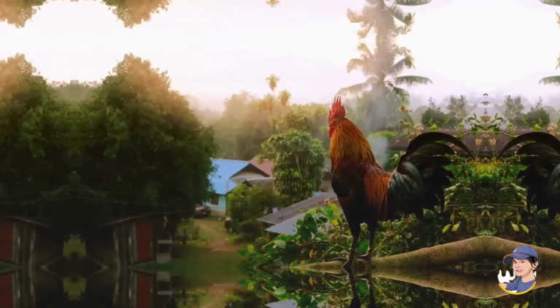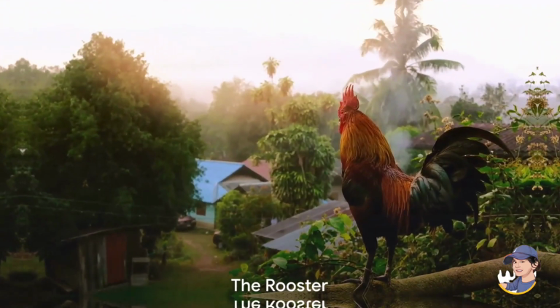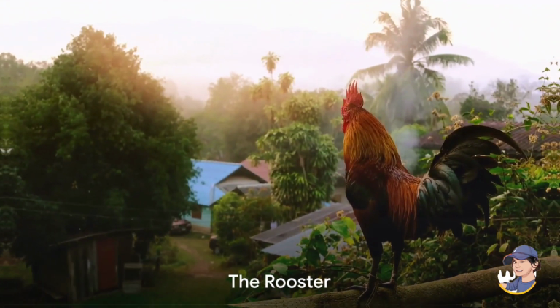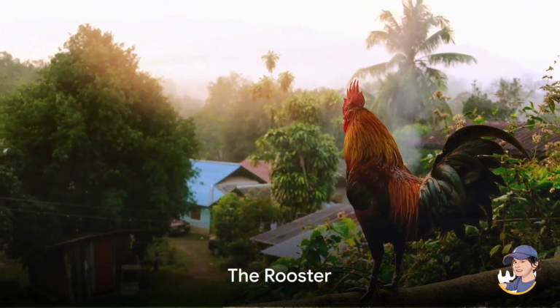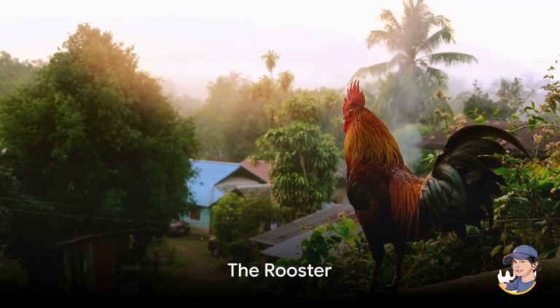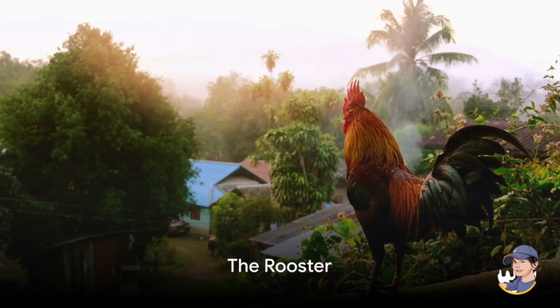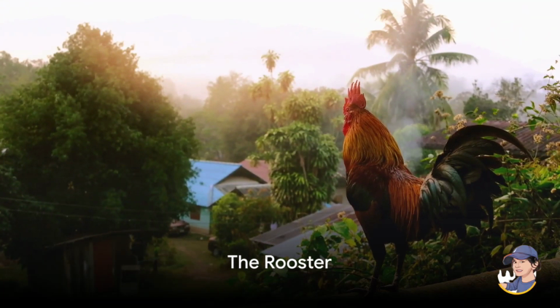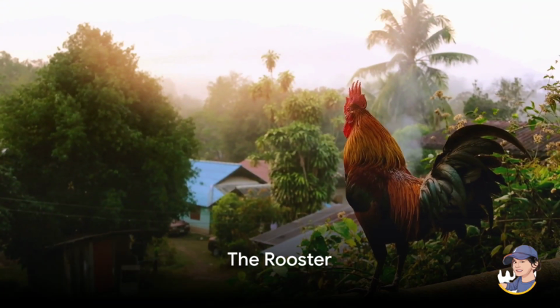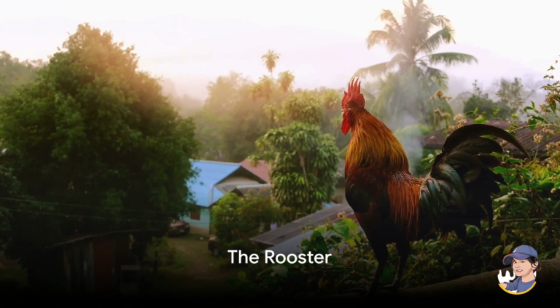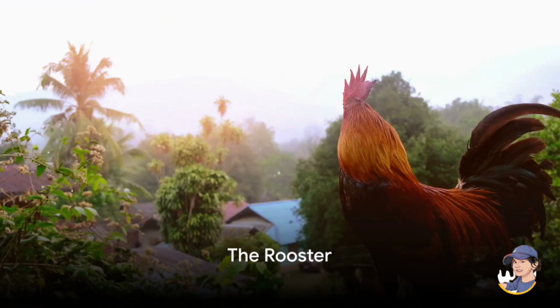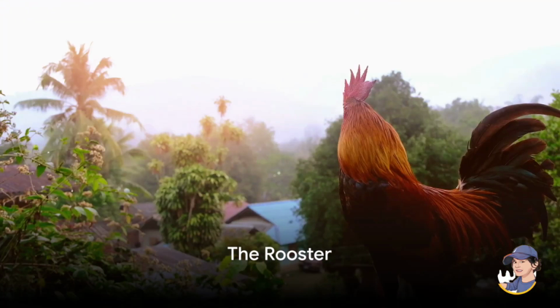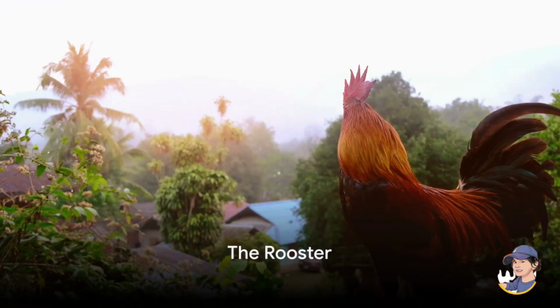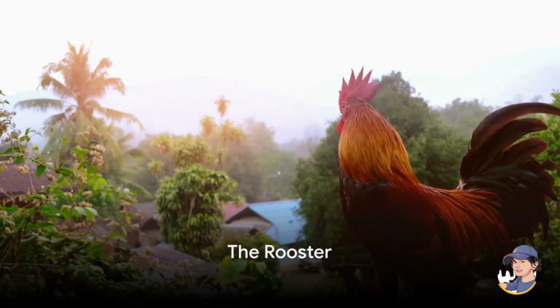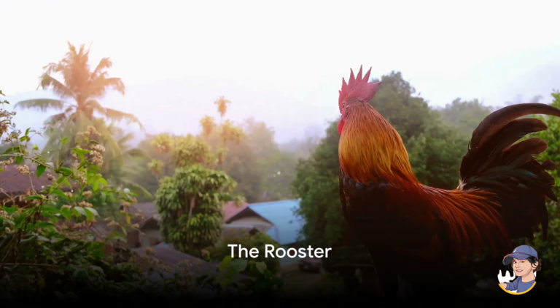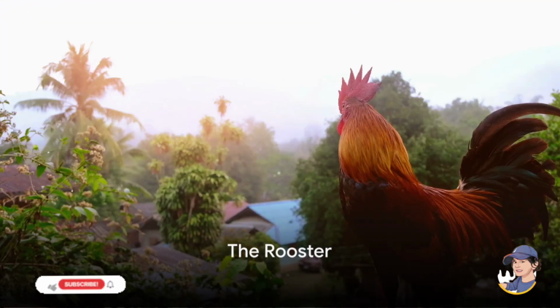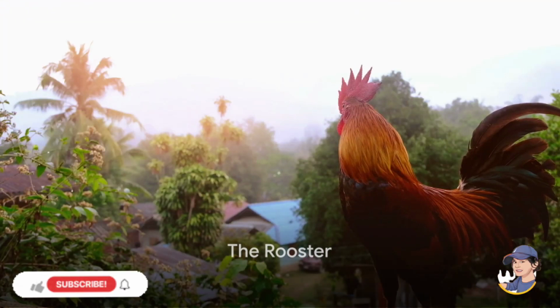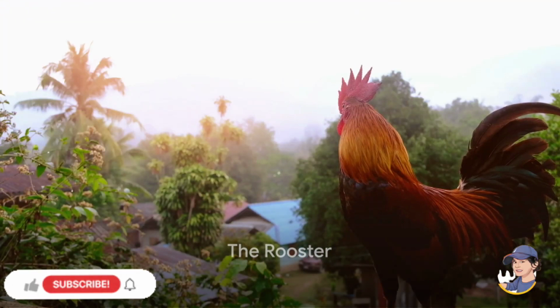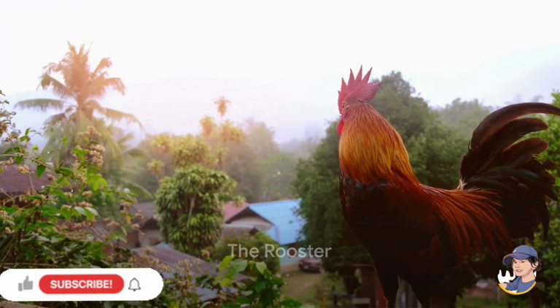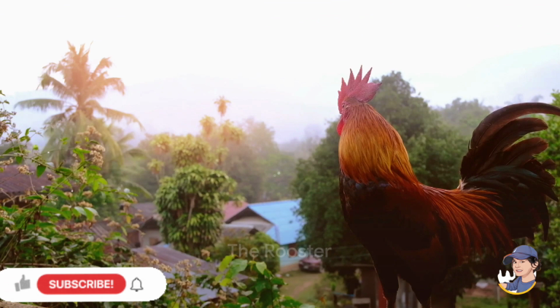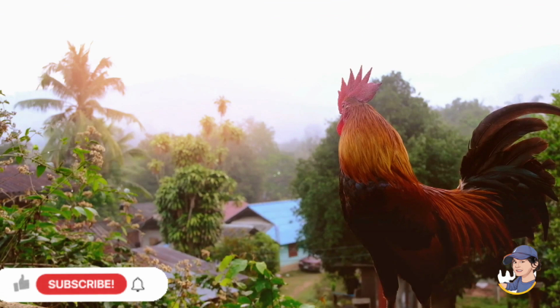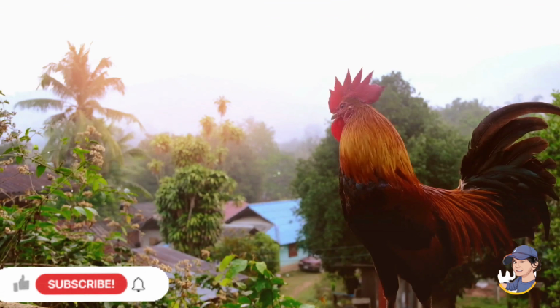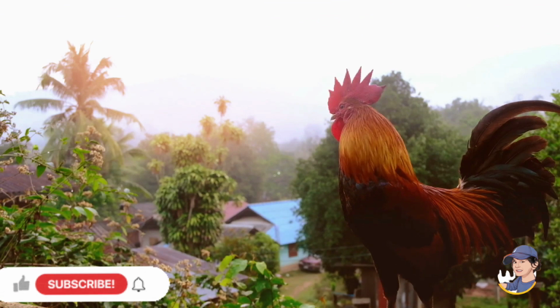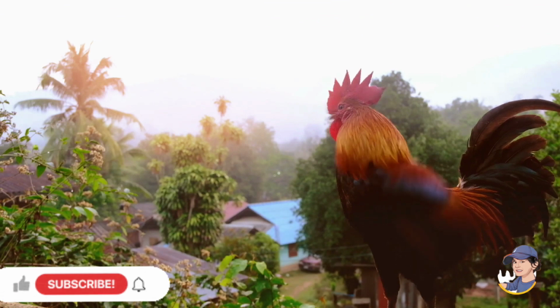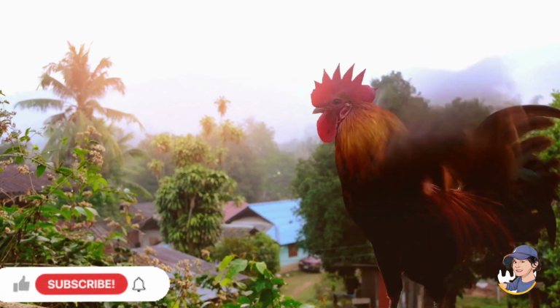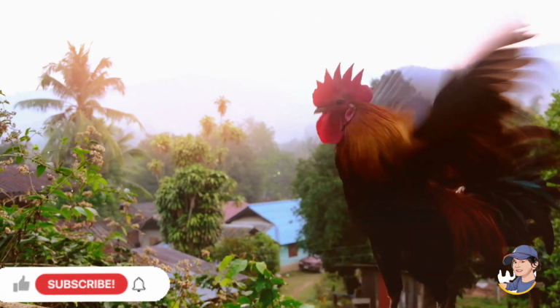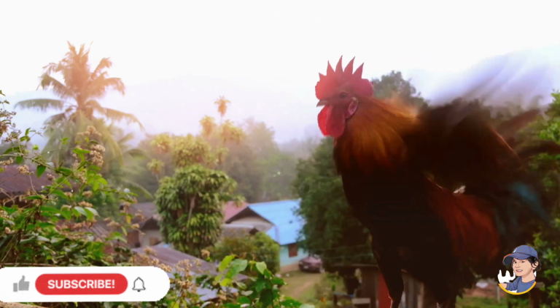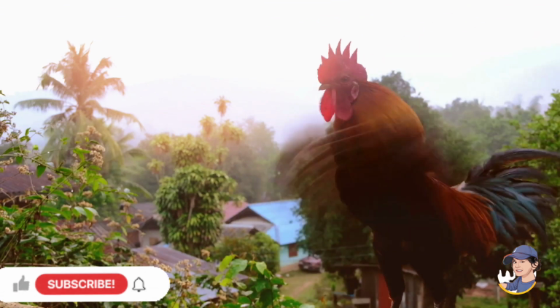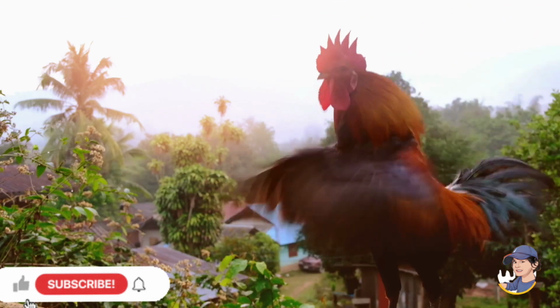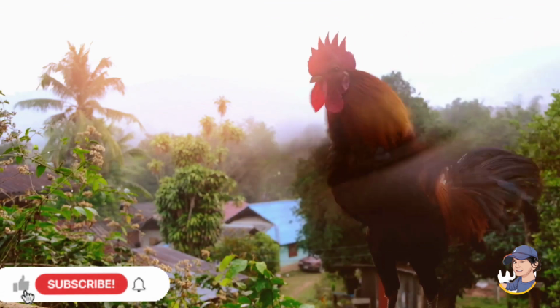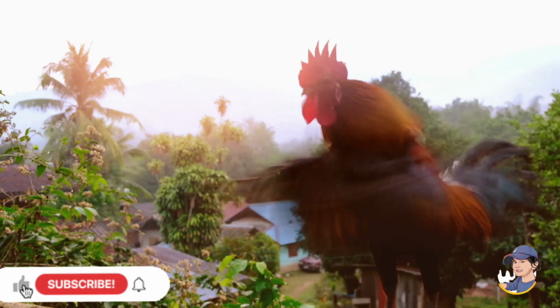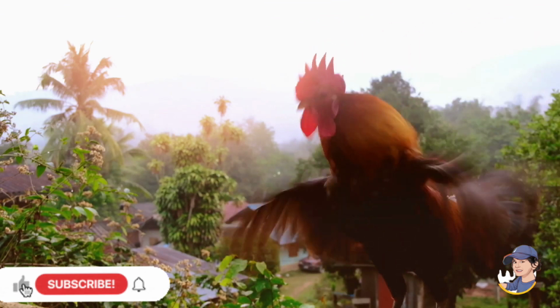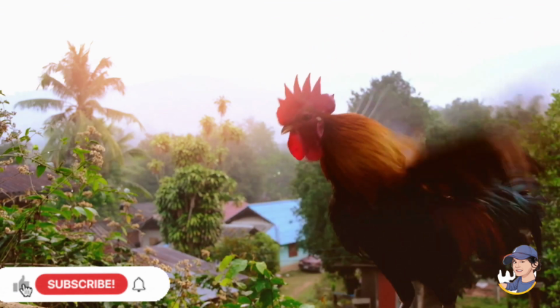Next up, introducing the rooster. Roosters are like alarm clocks on the farm, waking everyone up with their crowing in the morning.